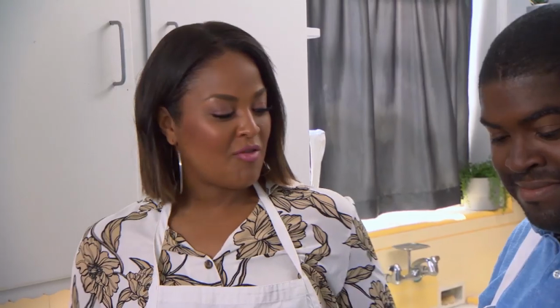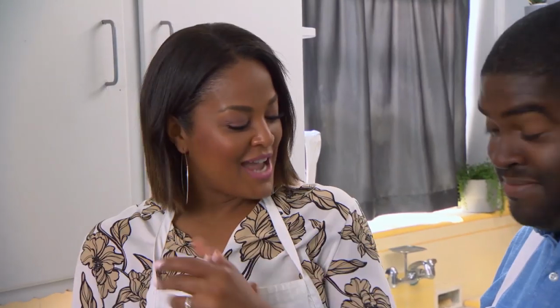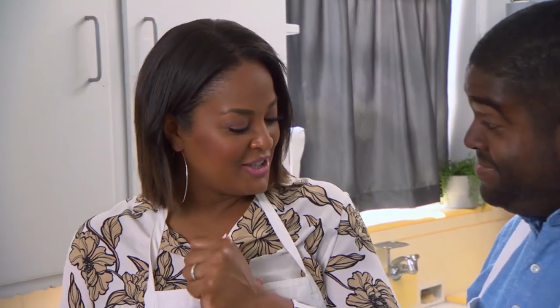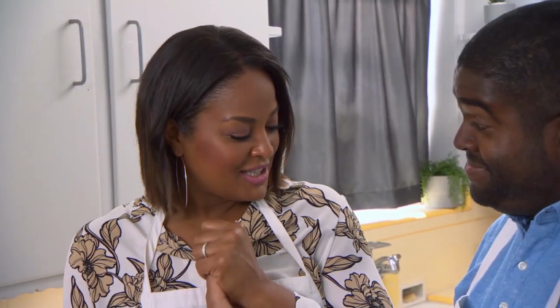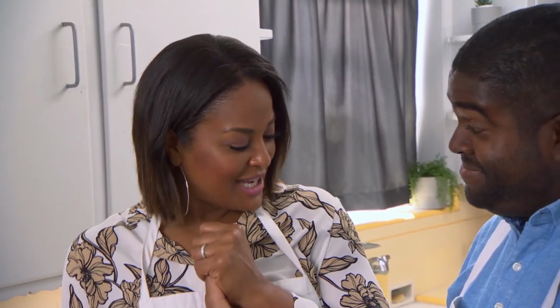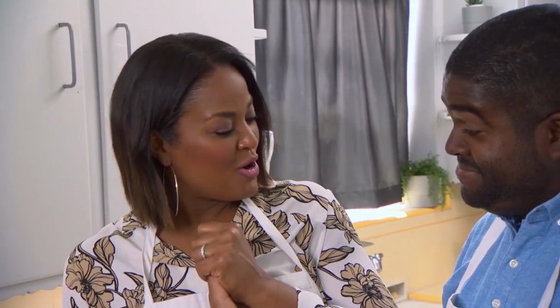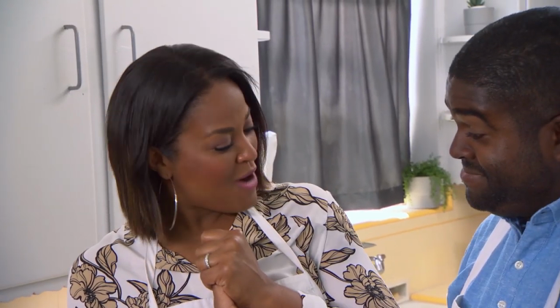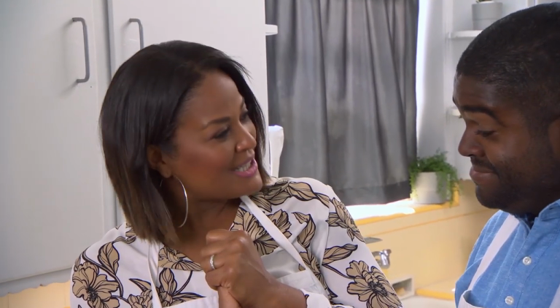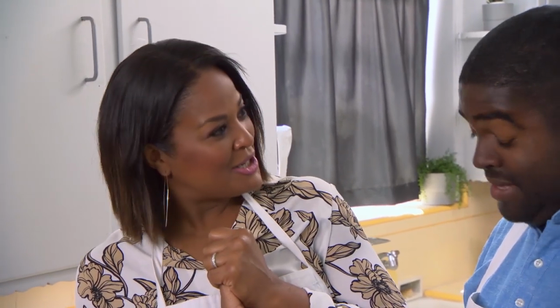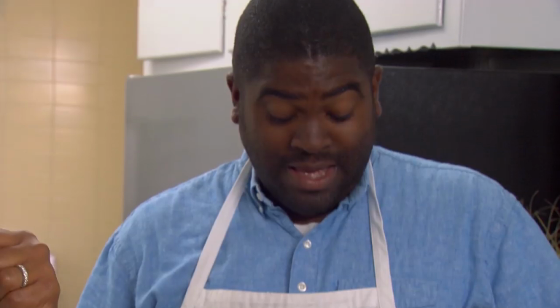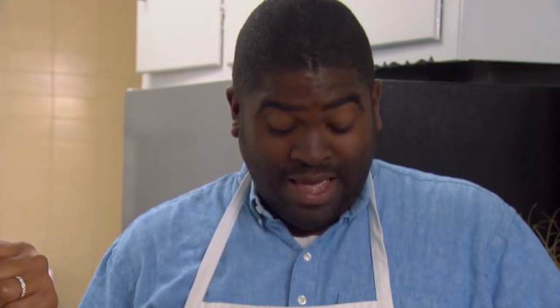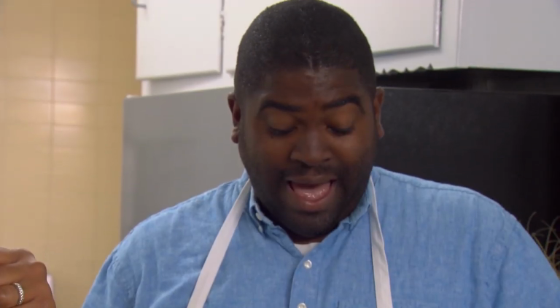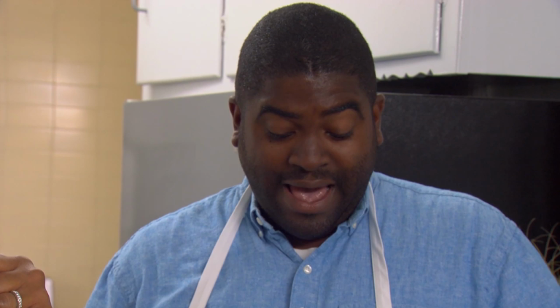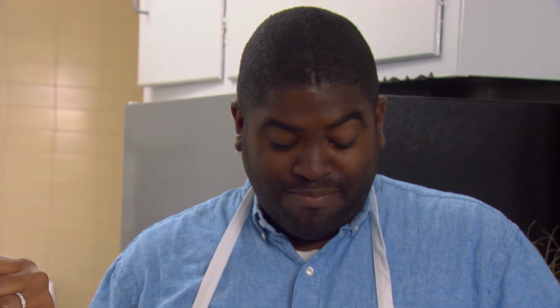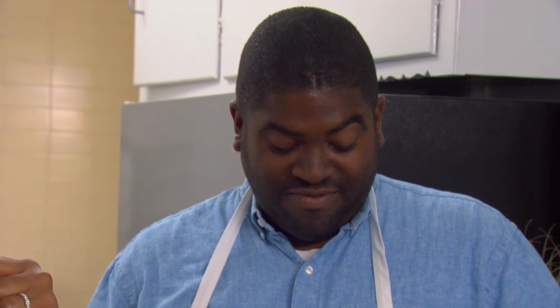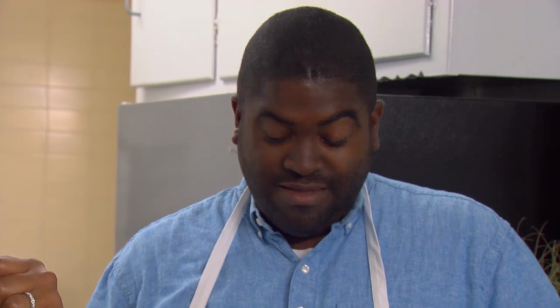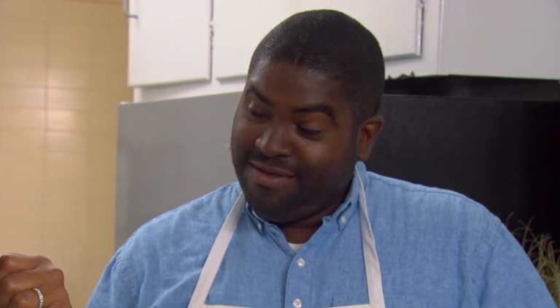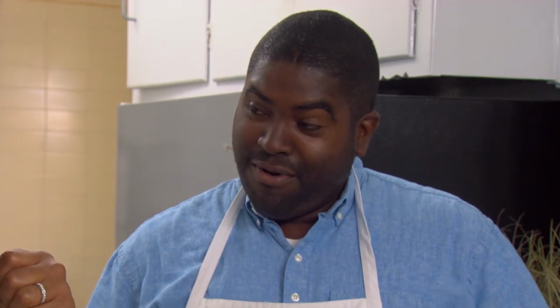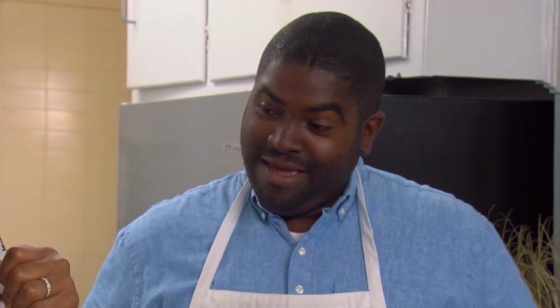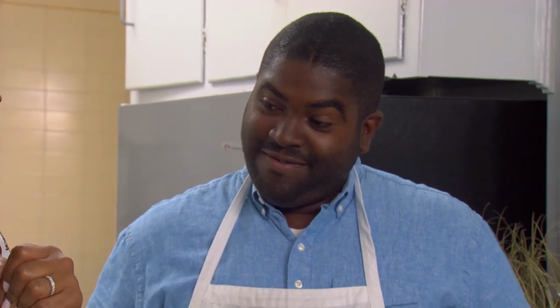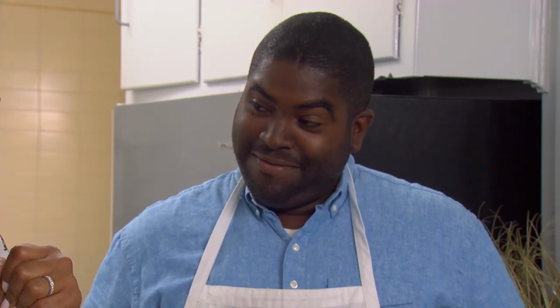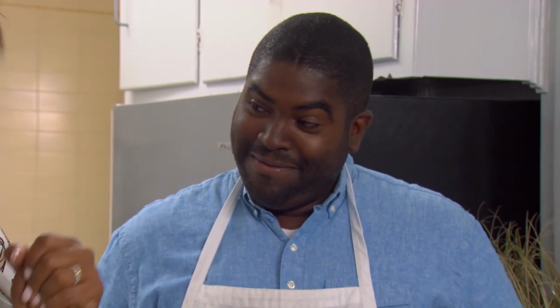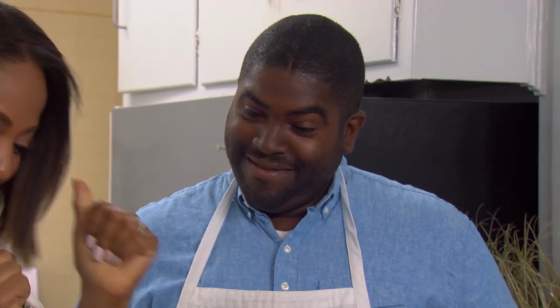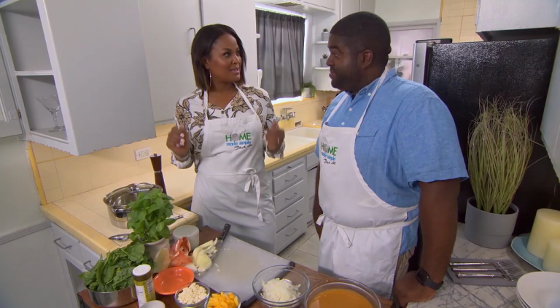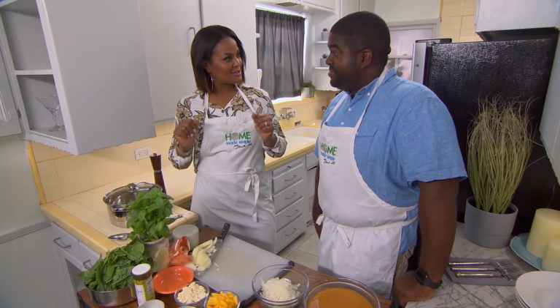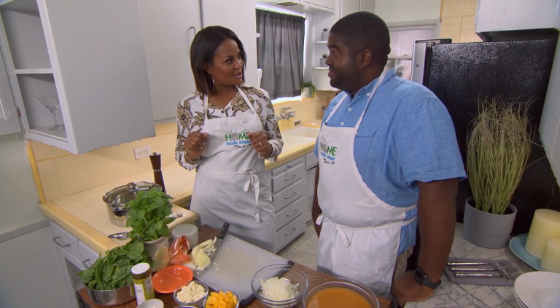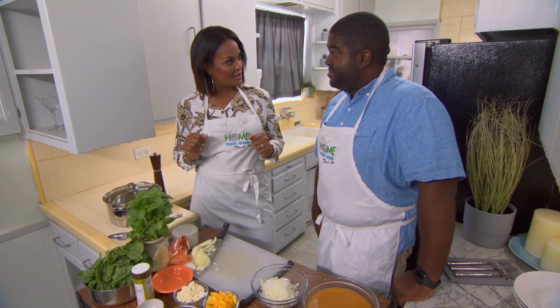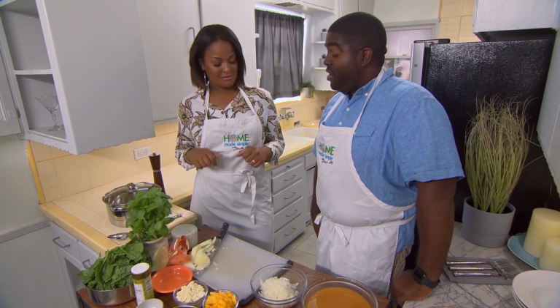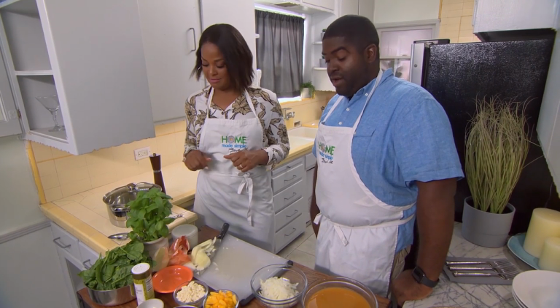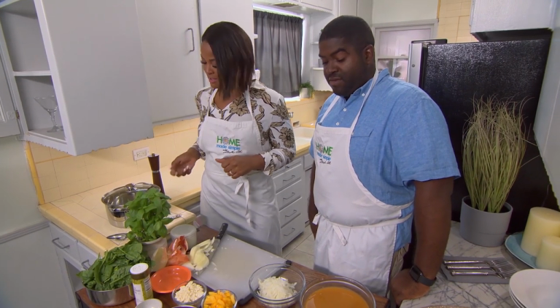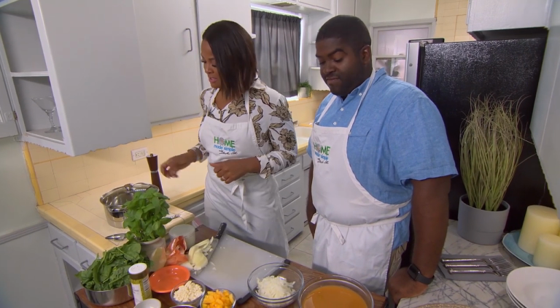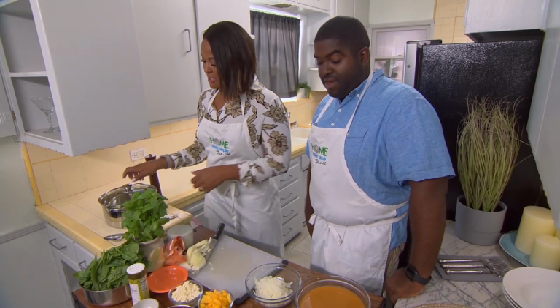All right, looking like you are ready to cook, man. I've got to dress the part, yes. That's right. Let's start cooking. All right, let's cook this thing.